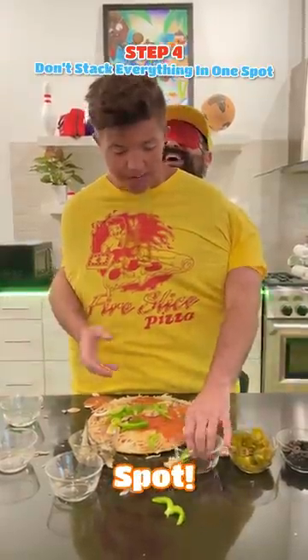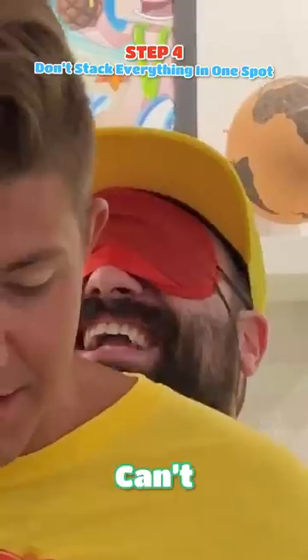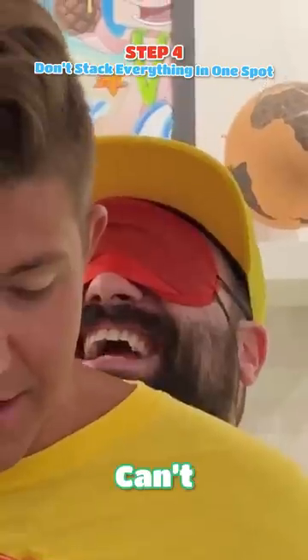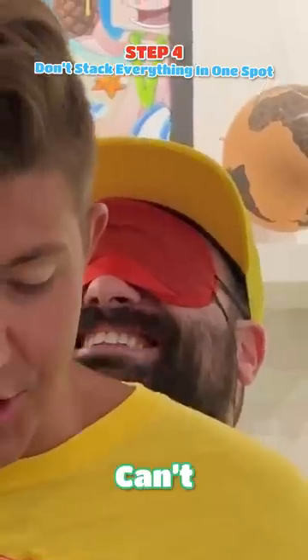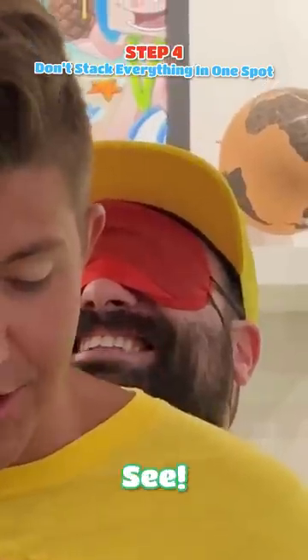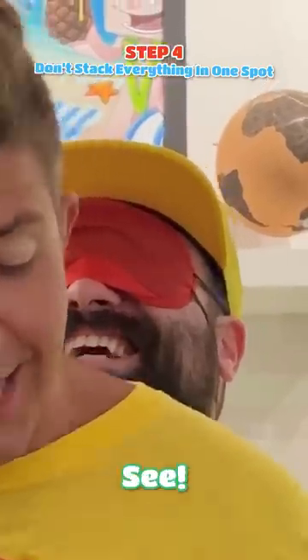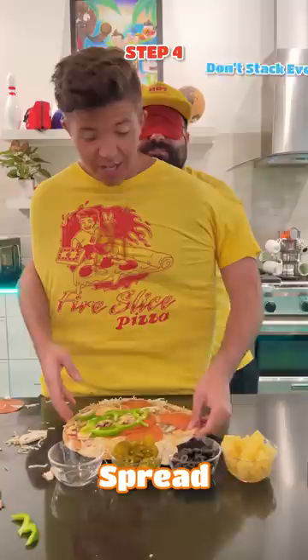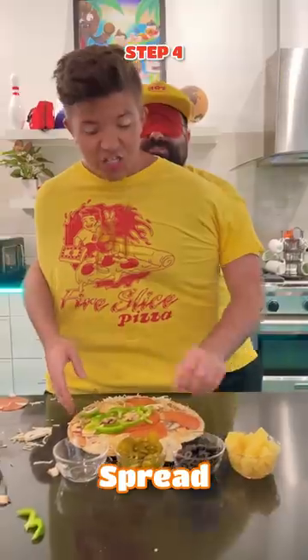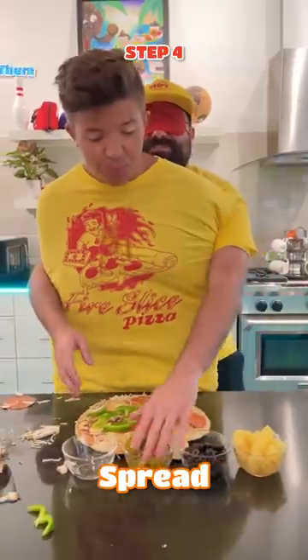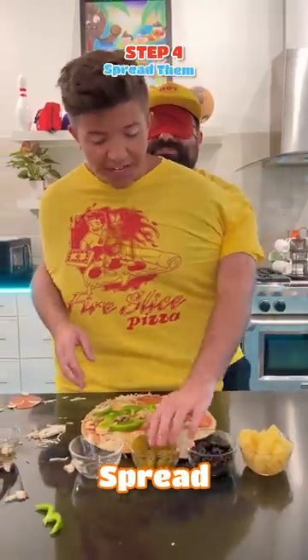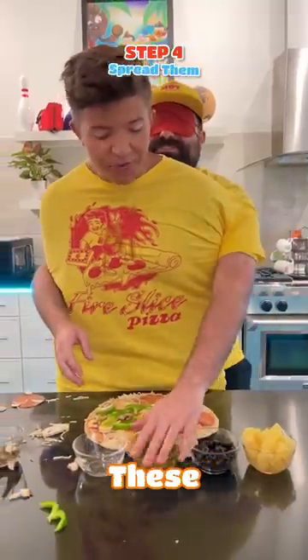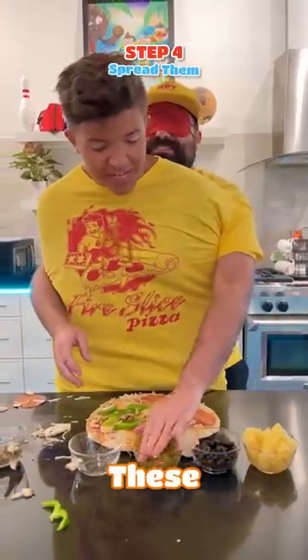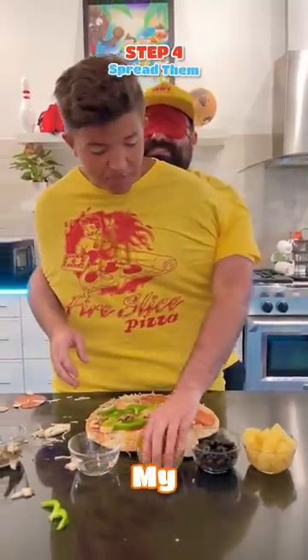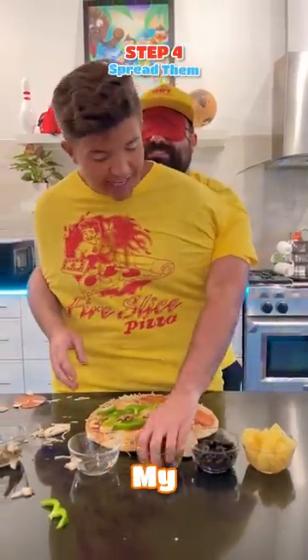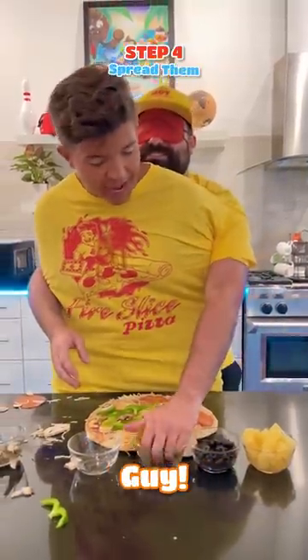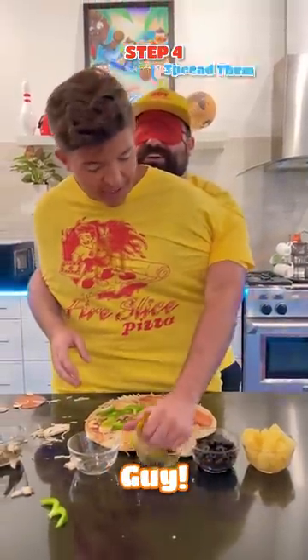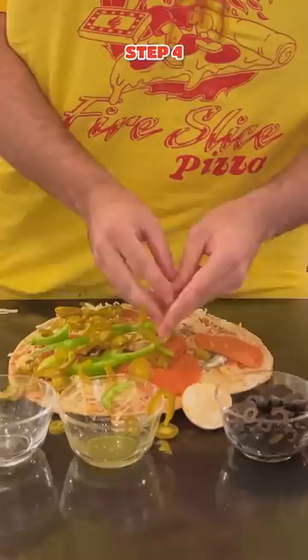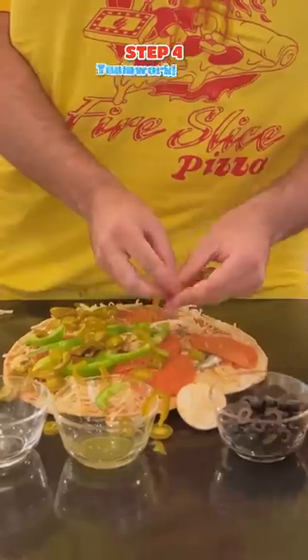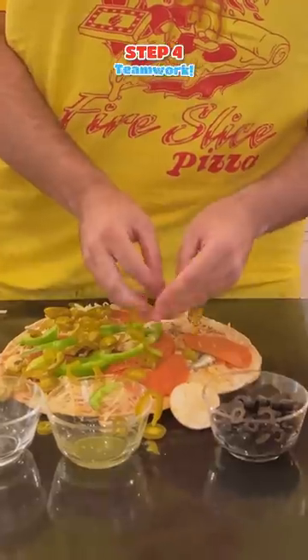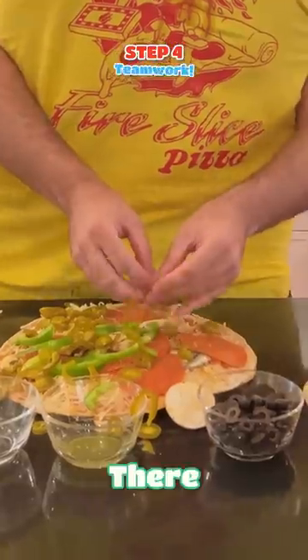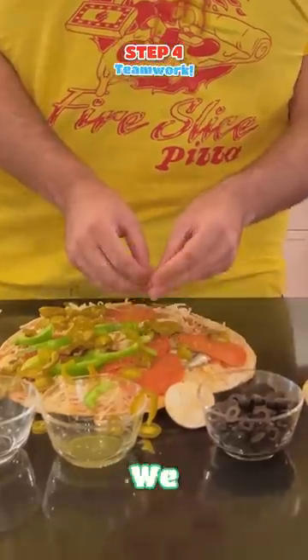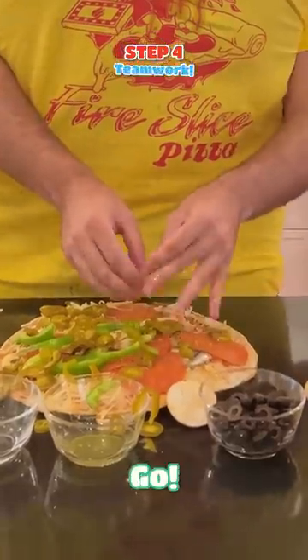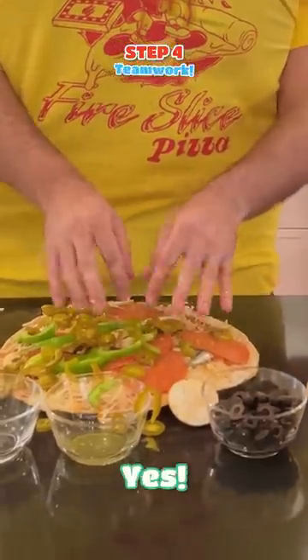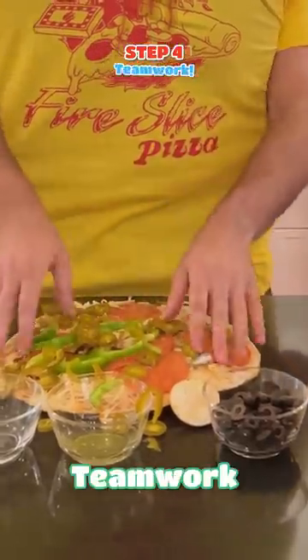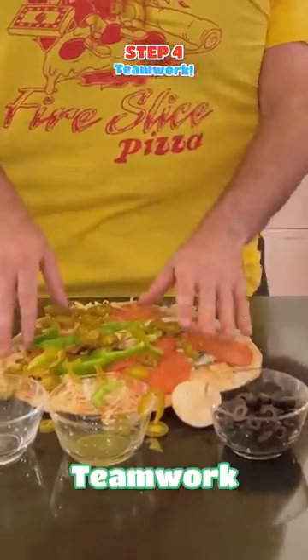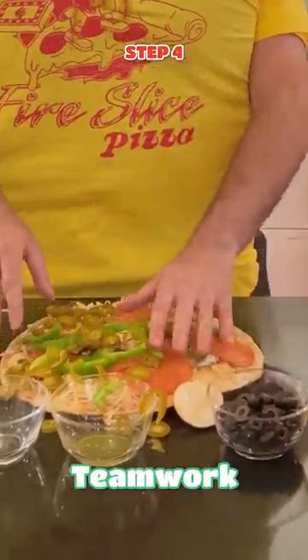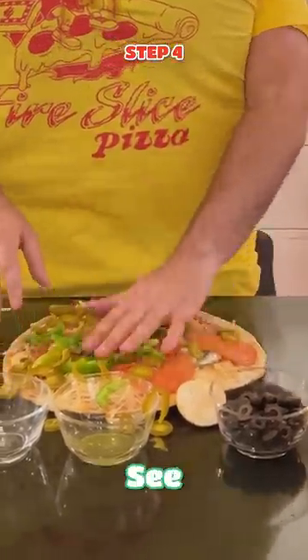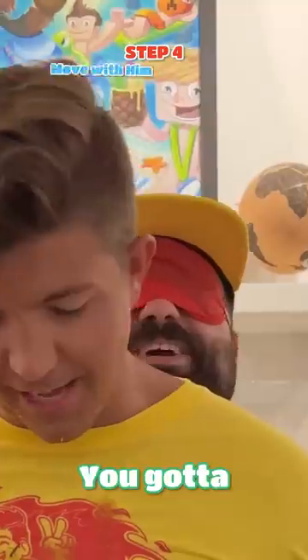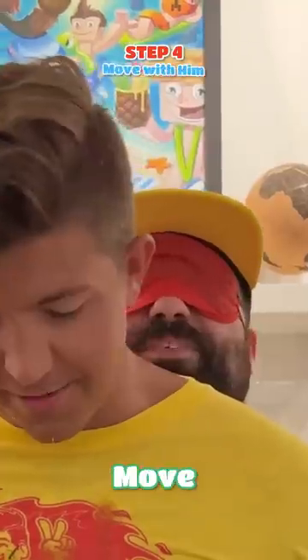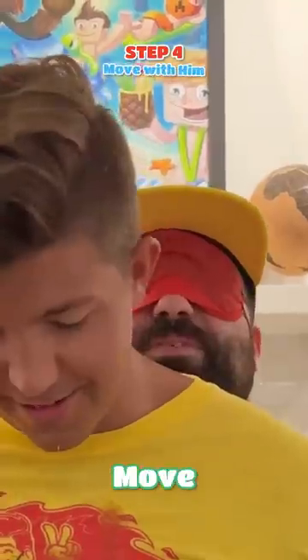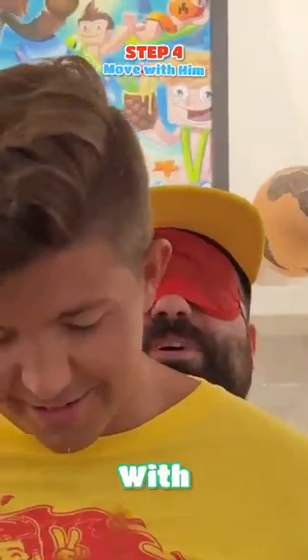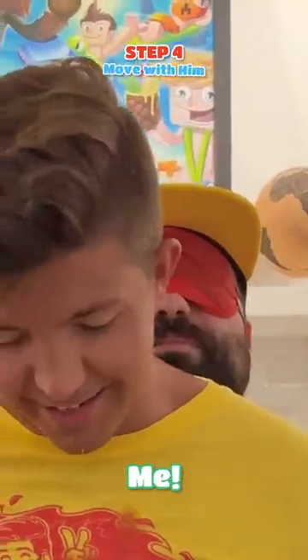Dude, I can't see. Spread these, my guy. There we go. That's teamwork. You've got to move with me.